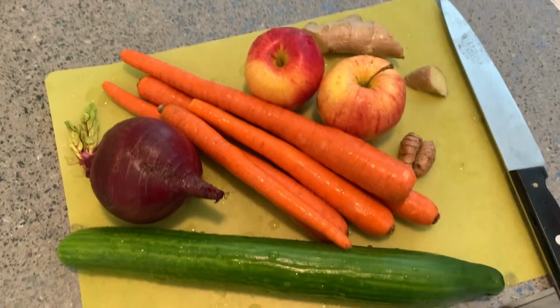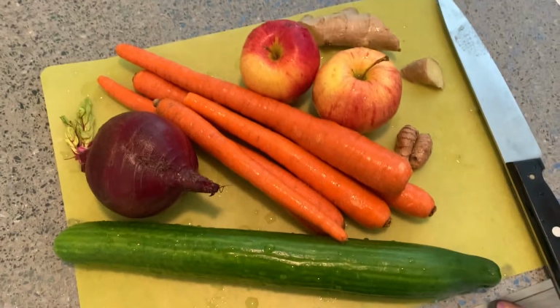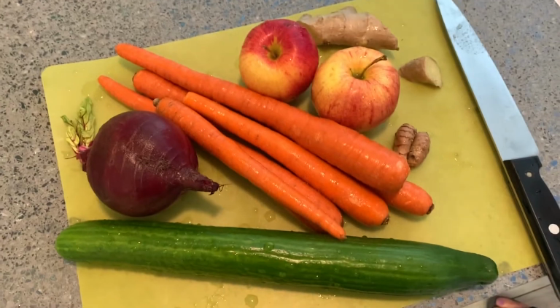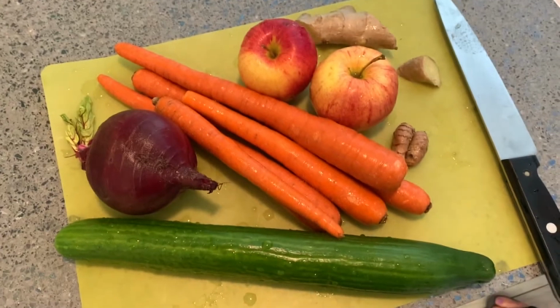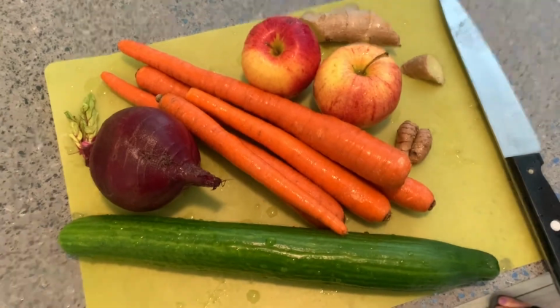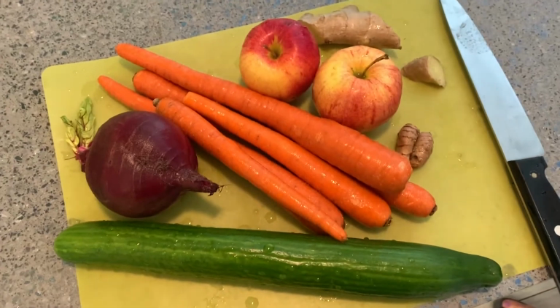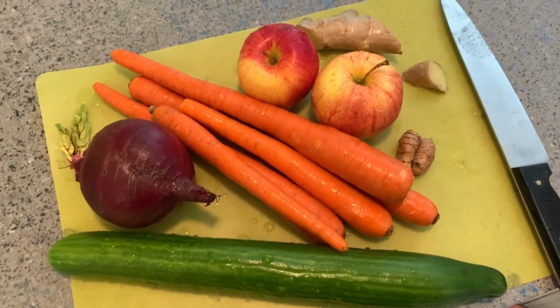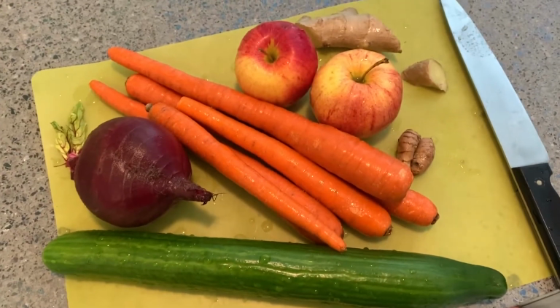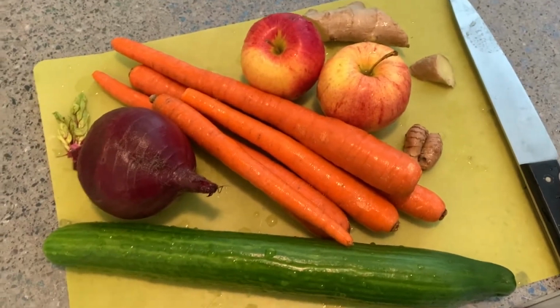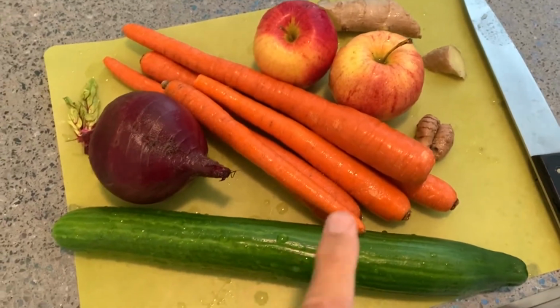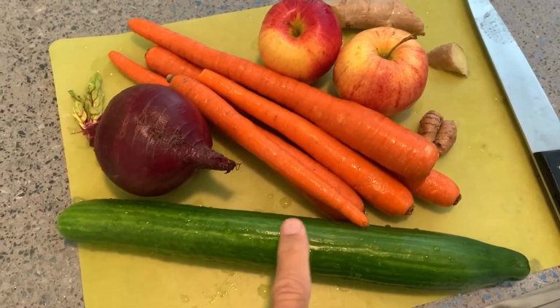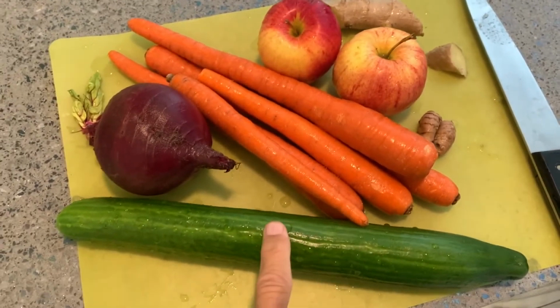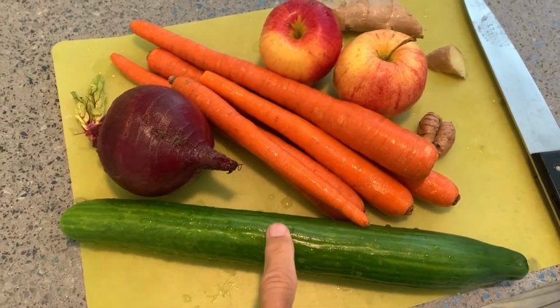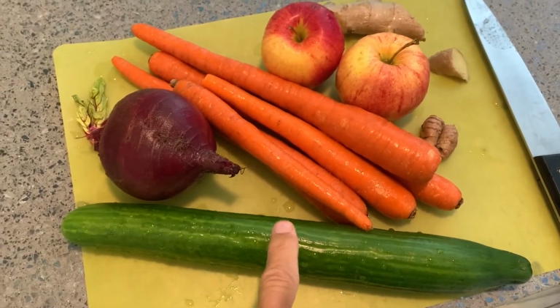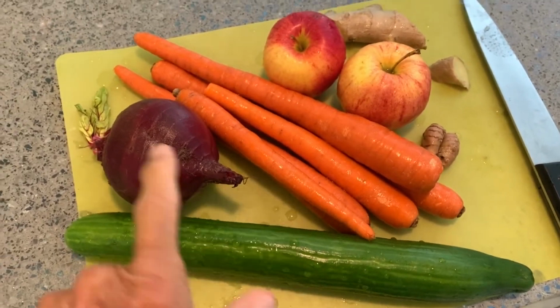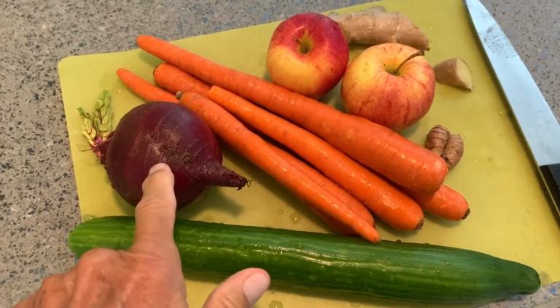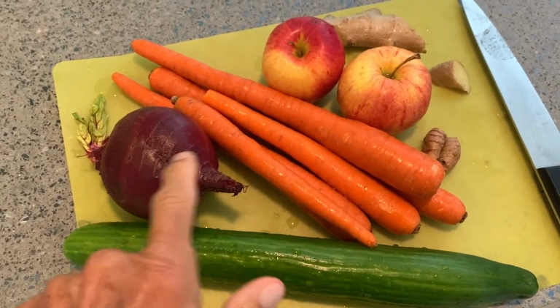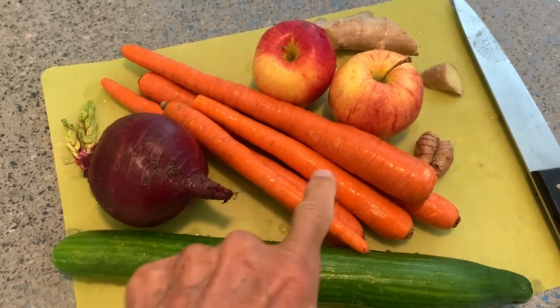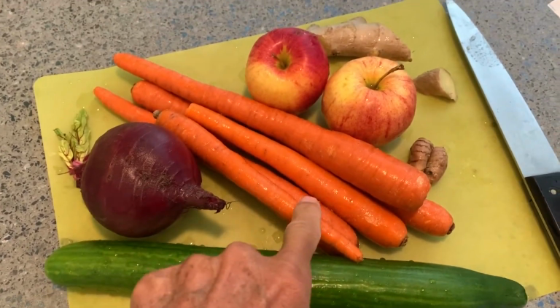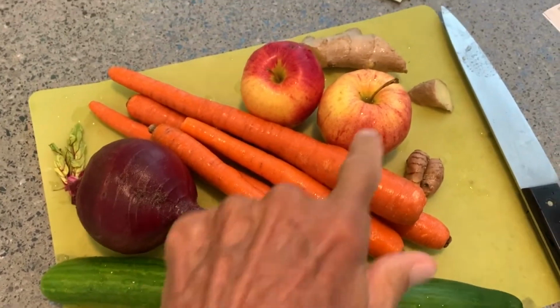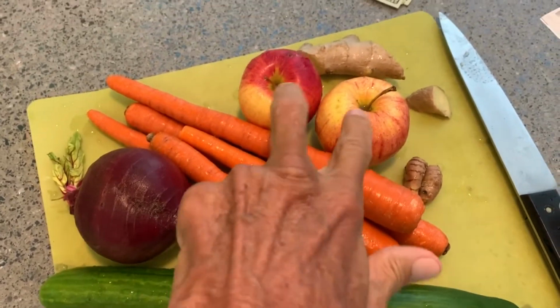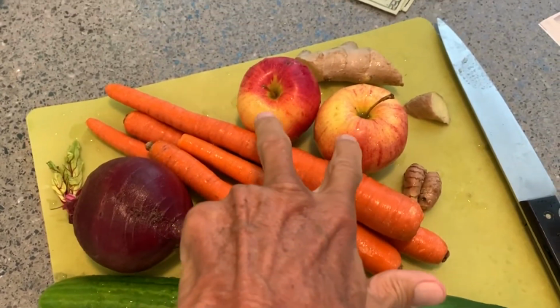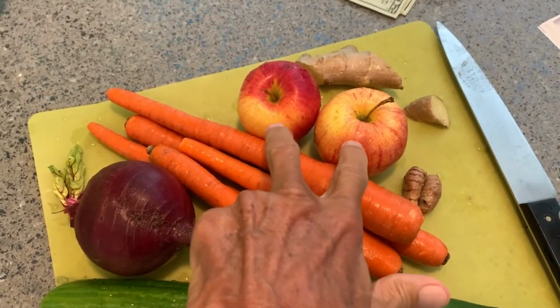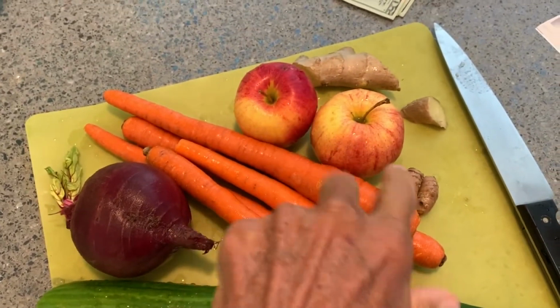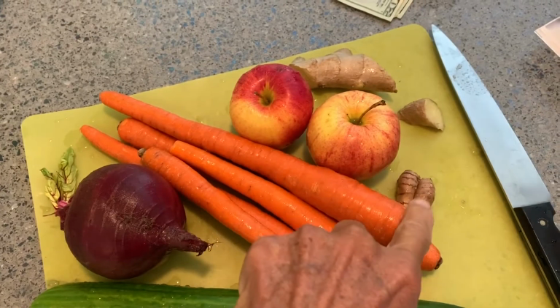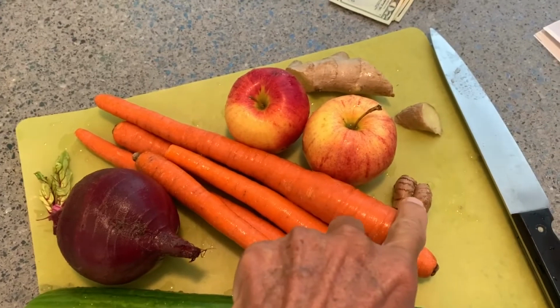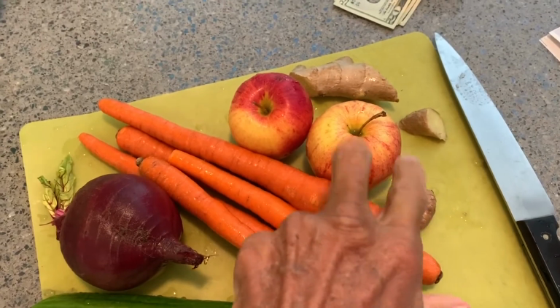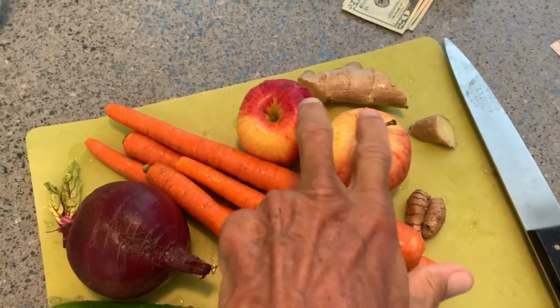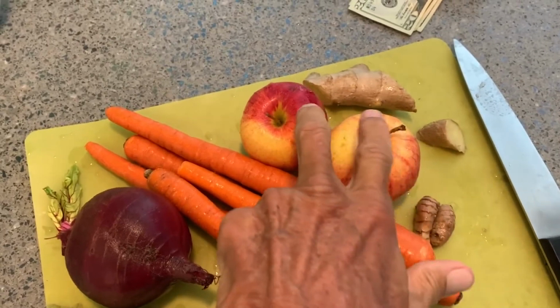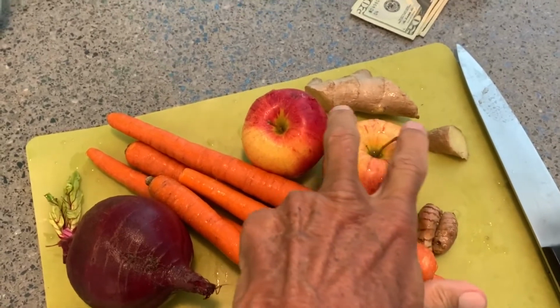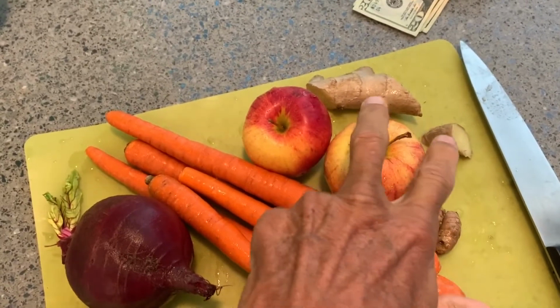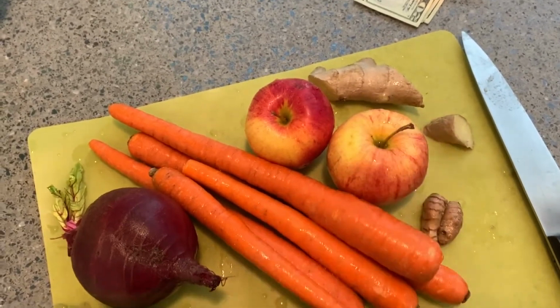We're gonna make super juice. We got a cucumber, we got beet, we got carrots, we got apples, we got turmeric, and we got ginger.